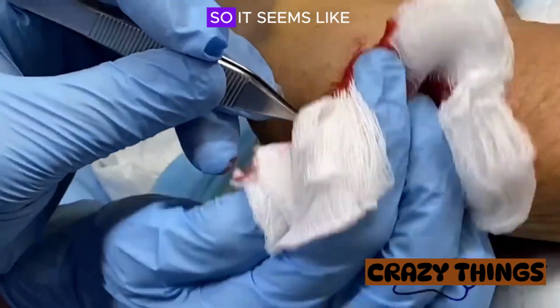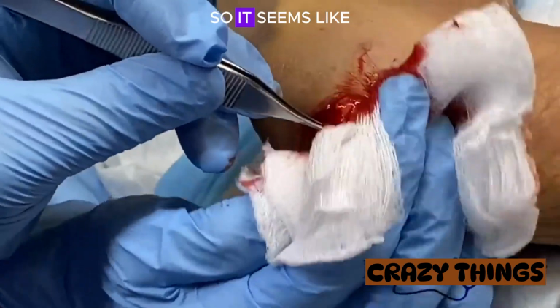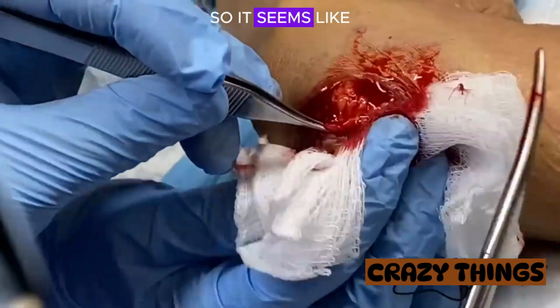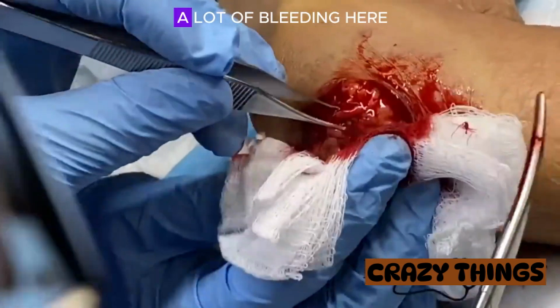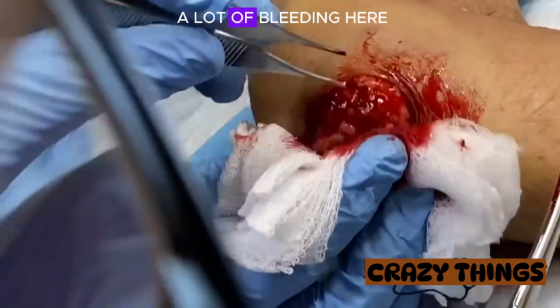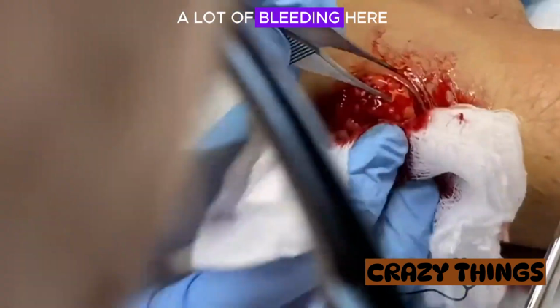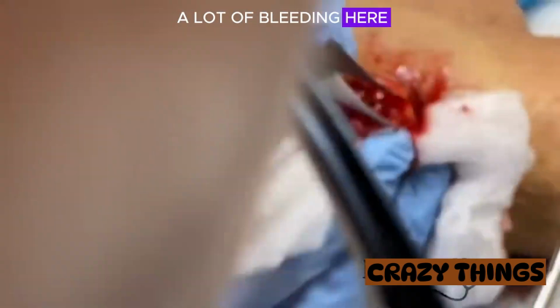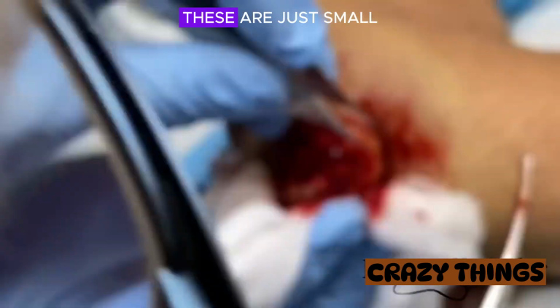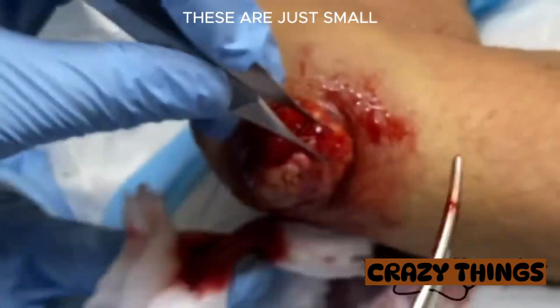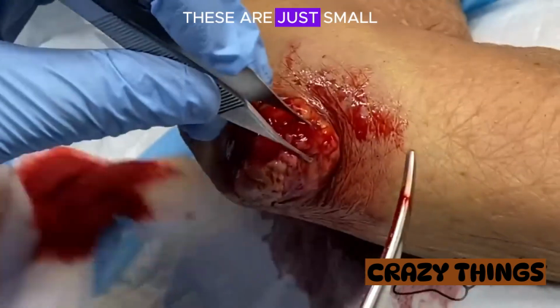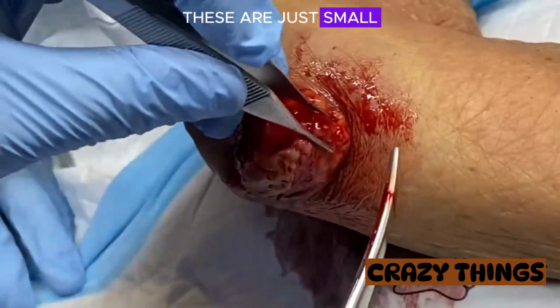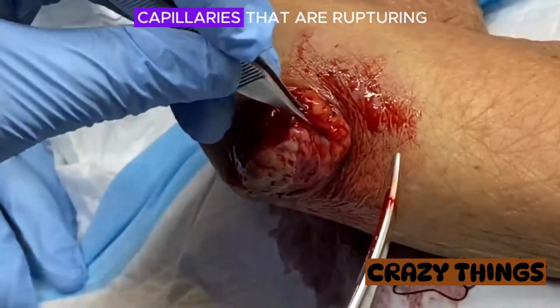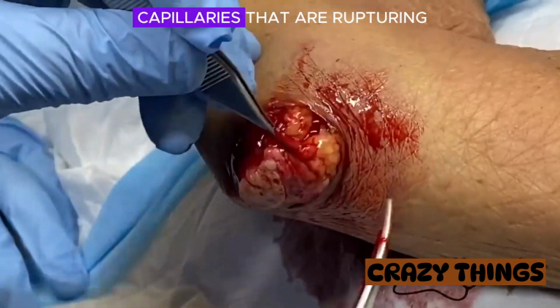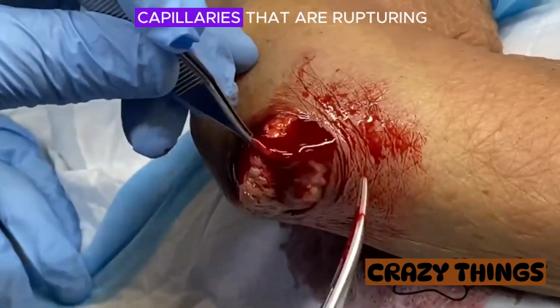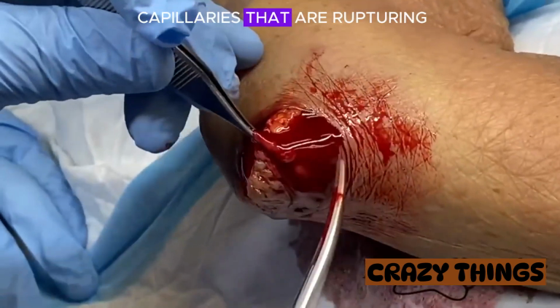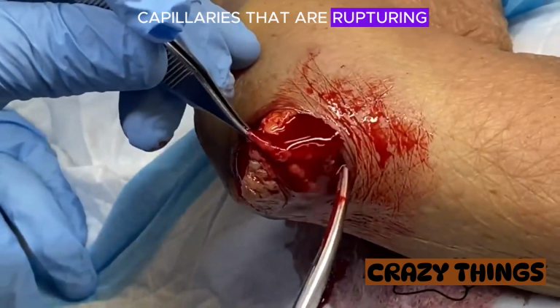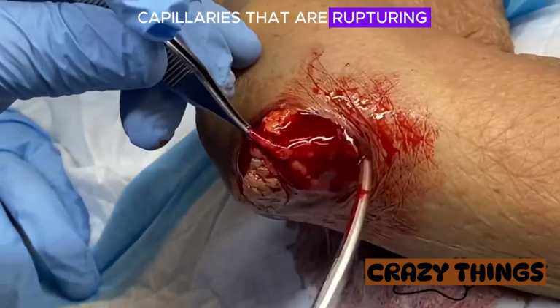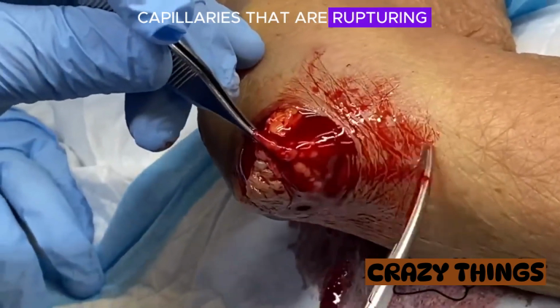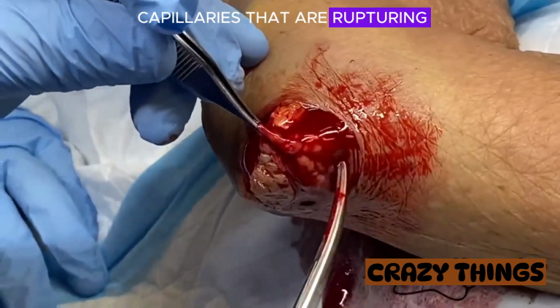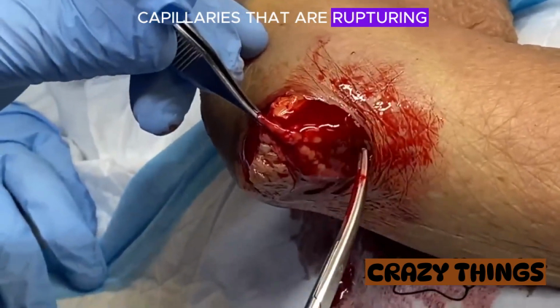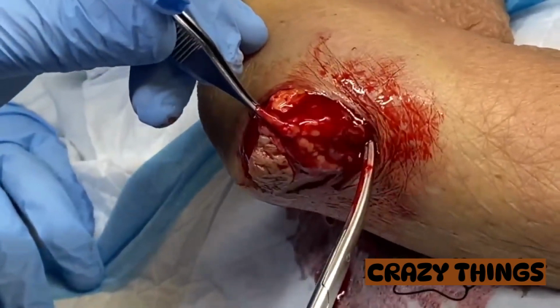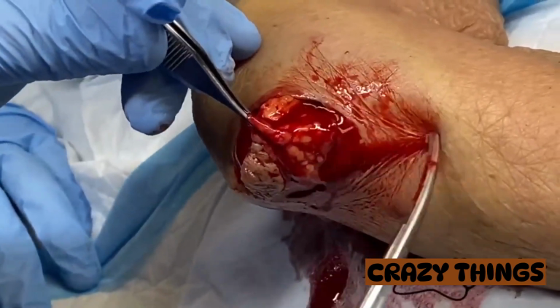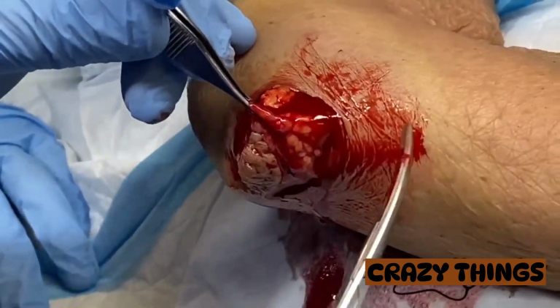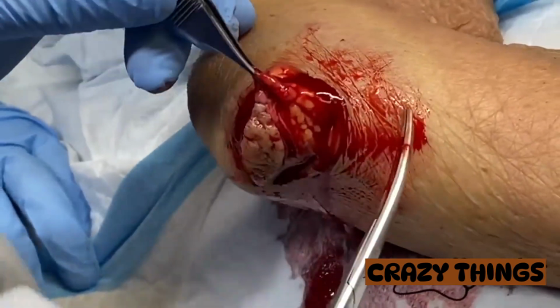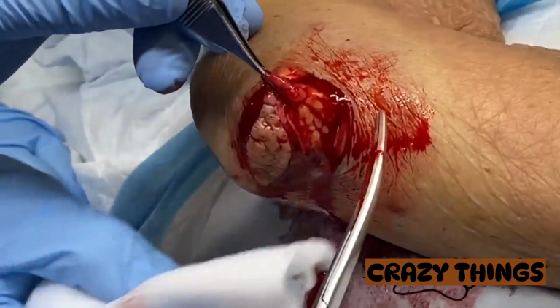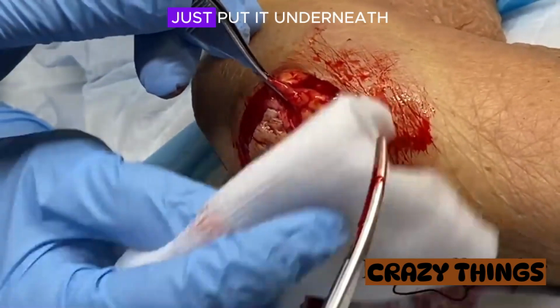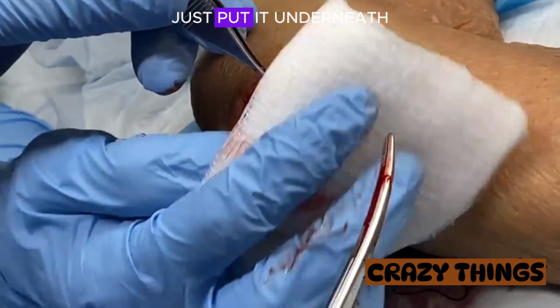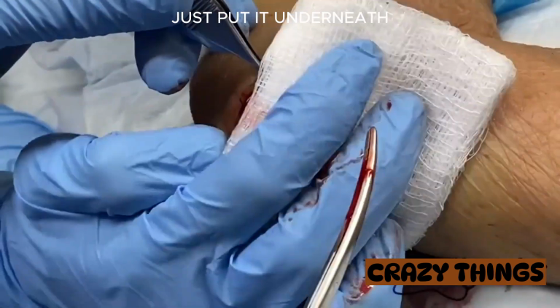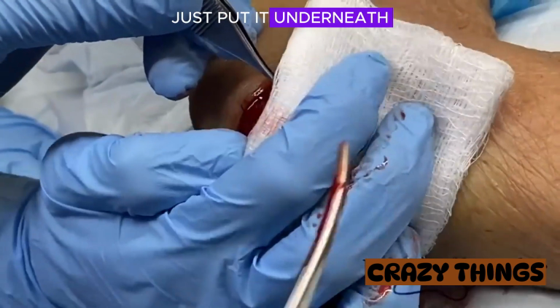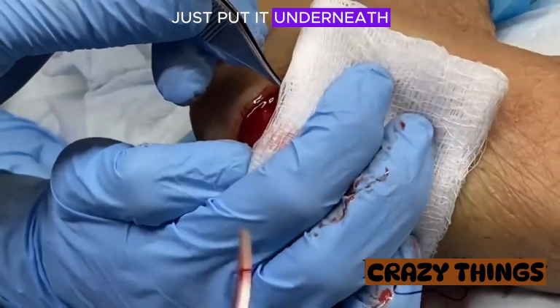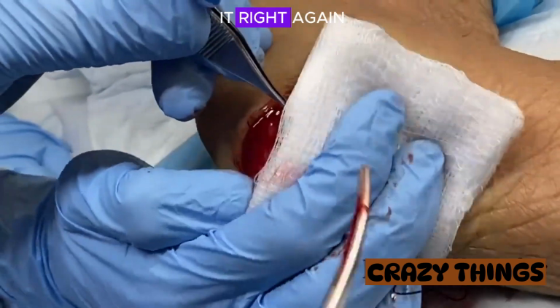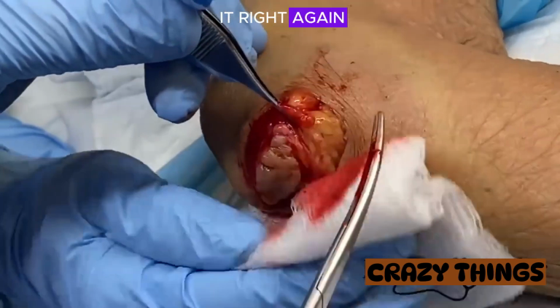So it seems like a lot of bleeding here — these are just small capillaries that are rupturing. I'm just going to put it underneath it right there.